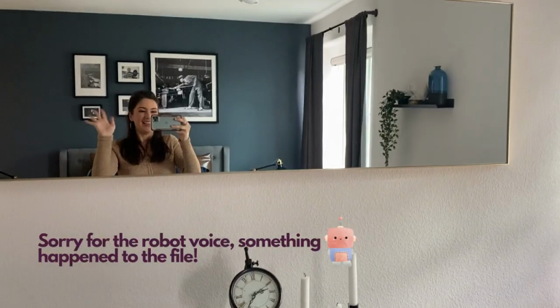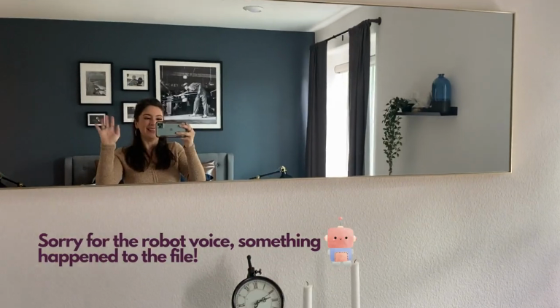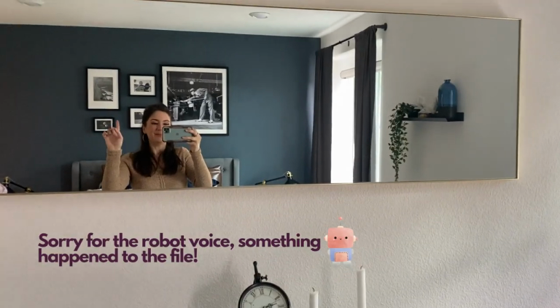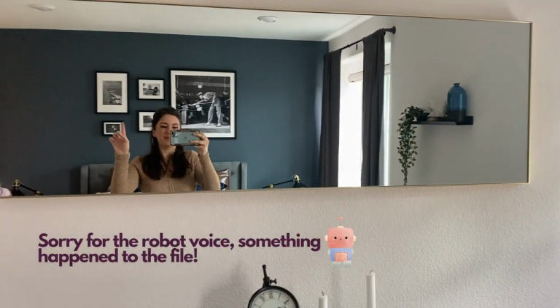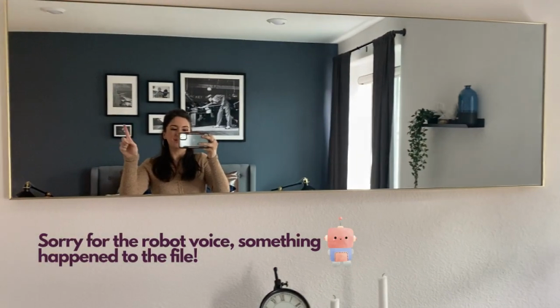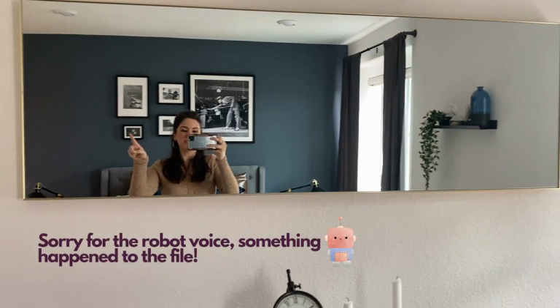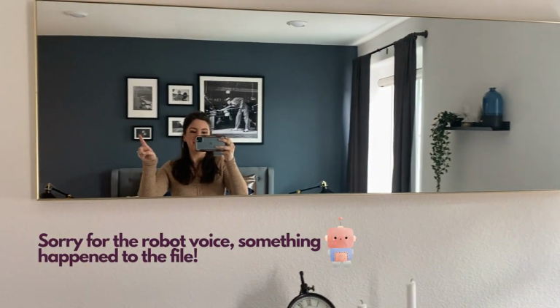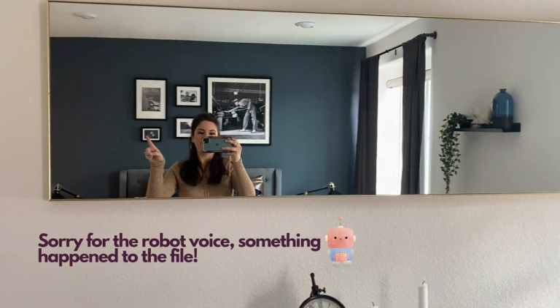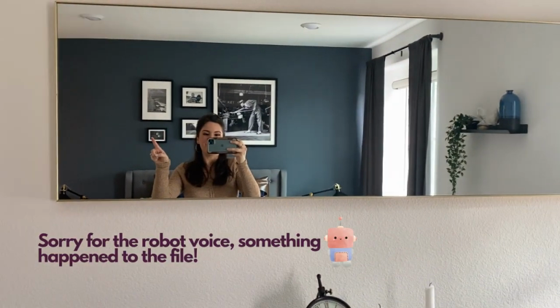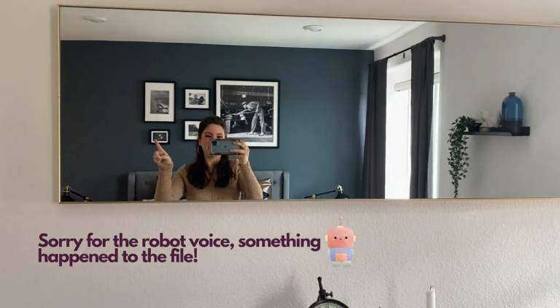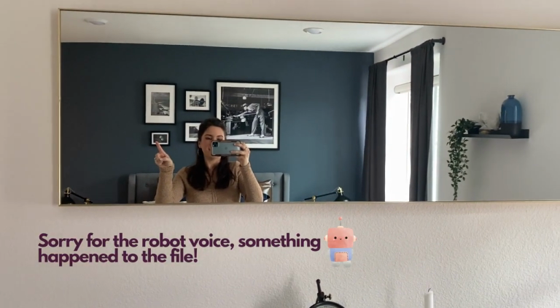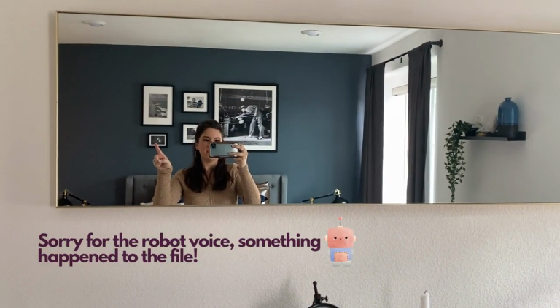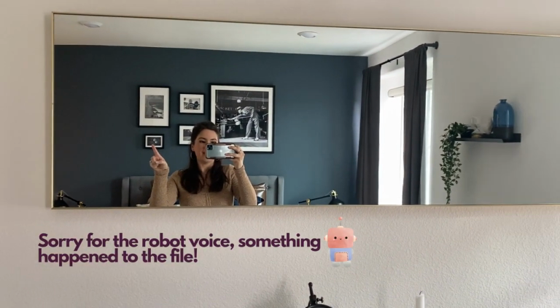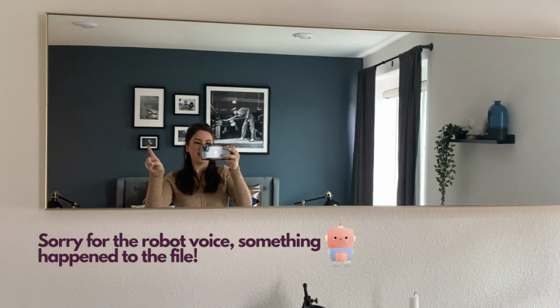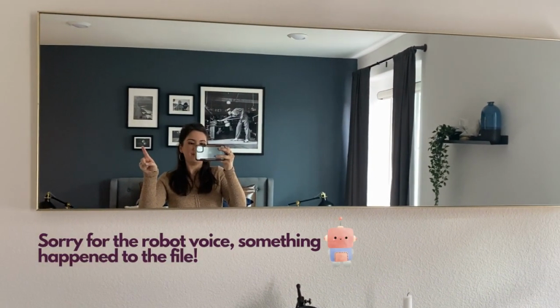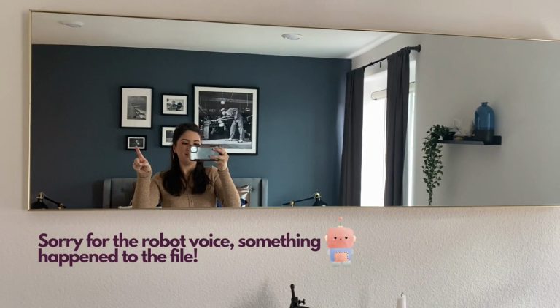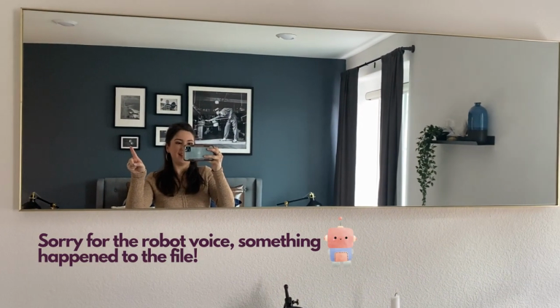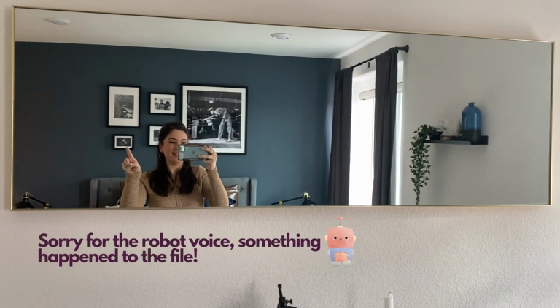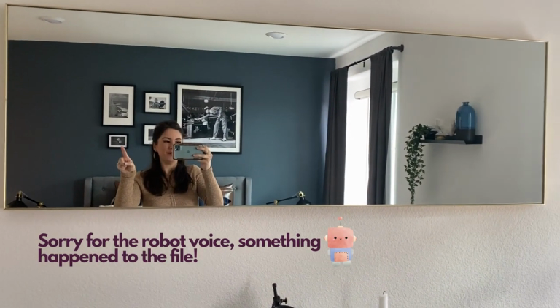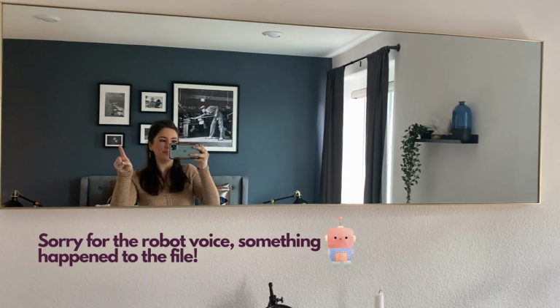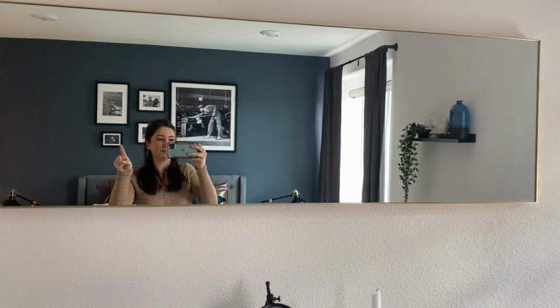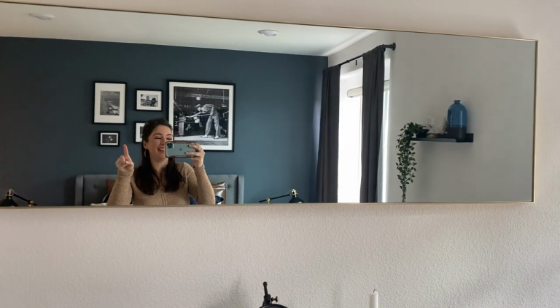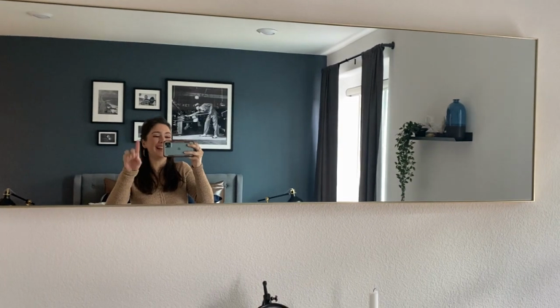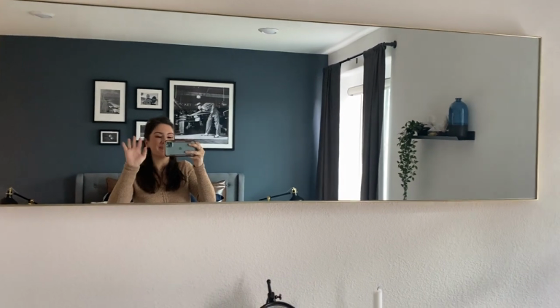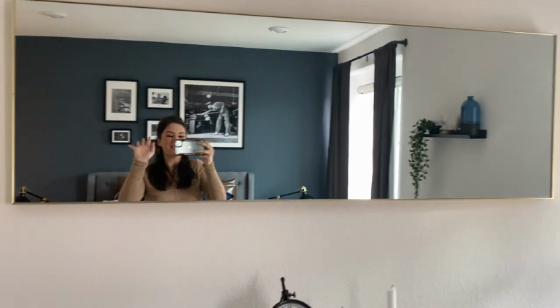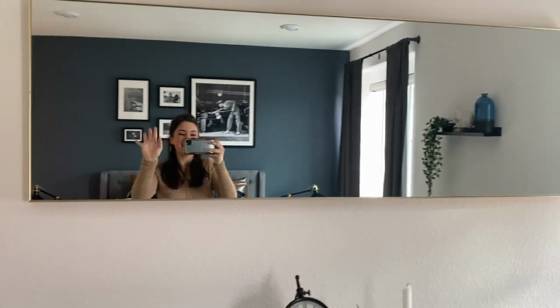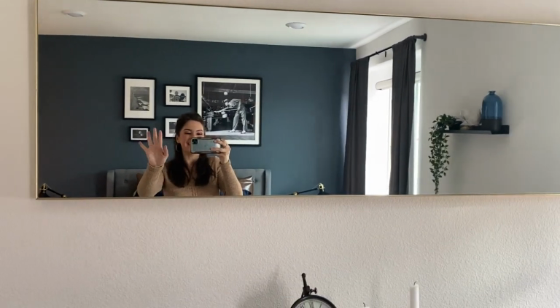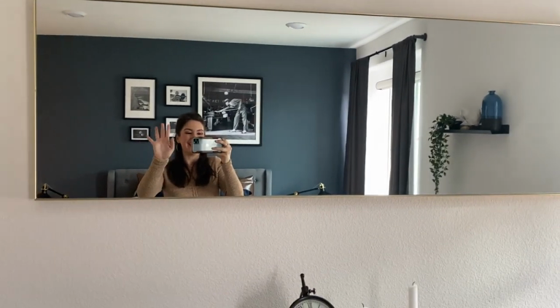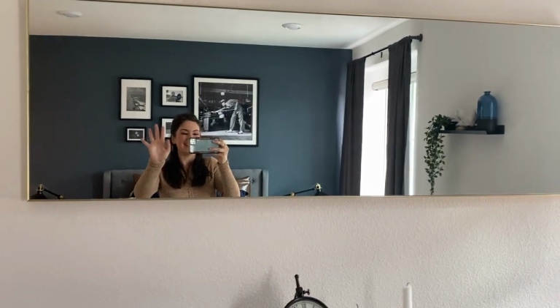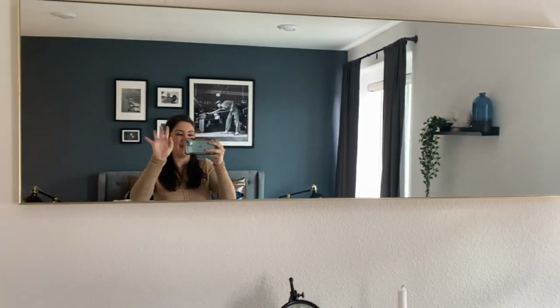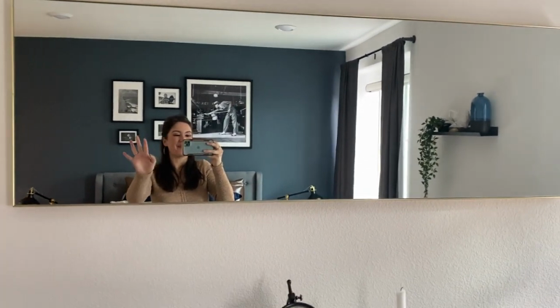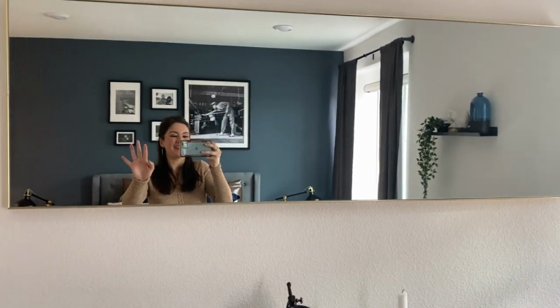This mirror was really hard to put up, so we kind of didn't get any footage of us putting it up, but it is there on that wall.